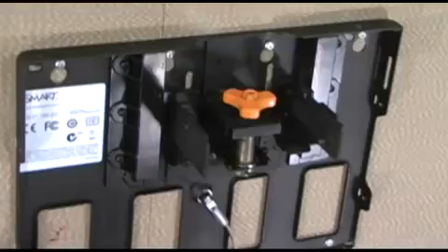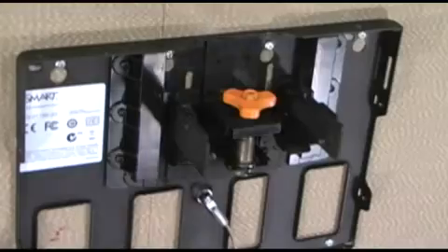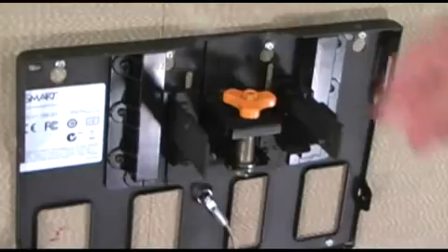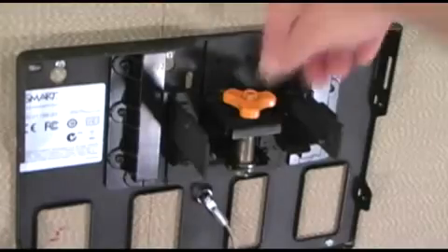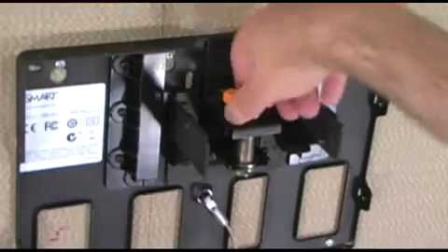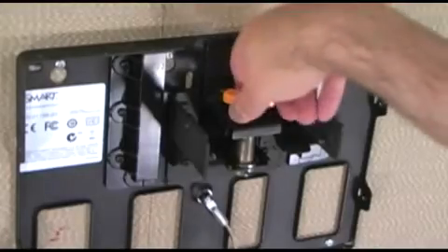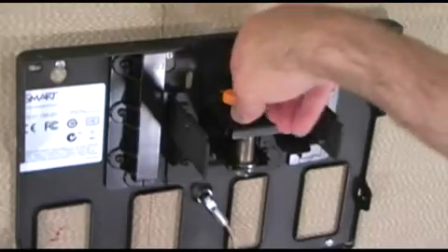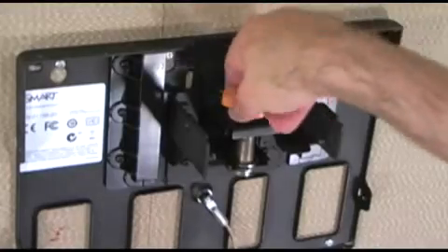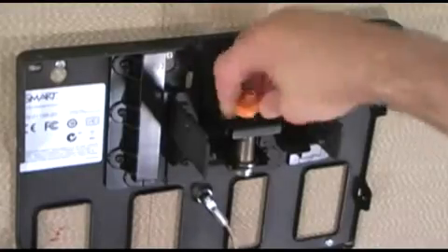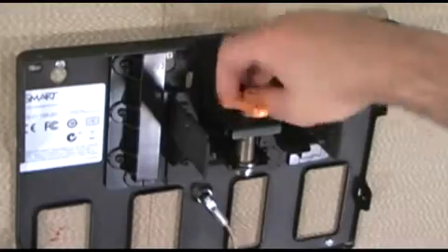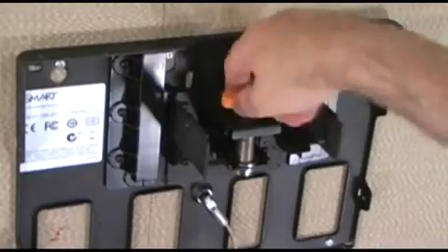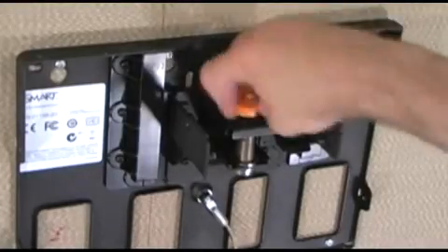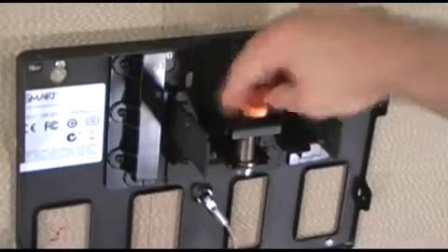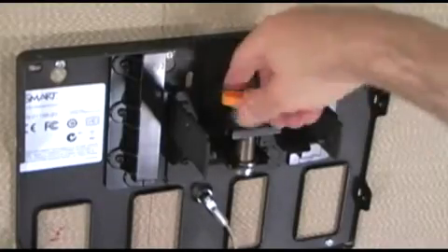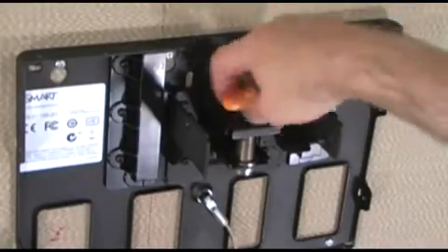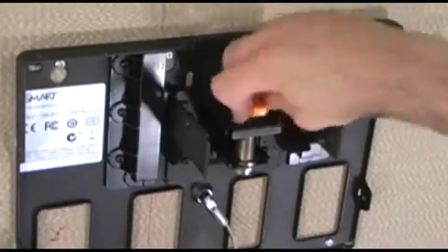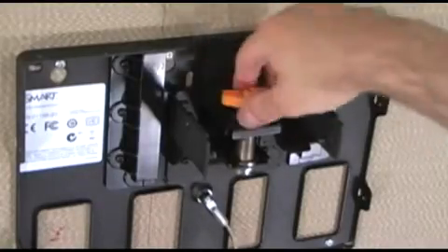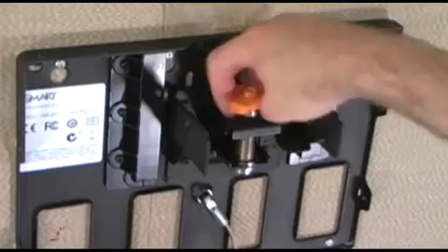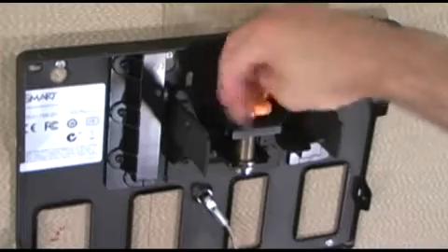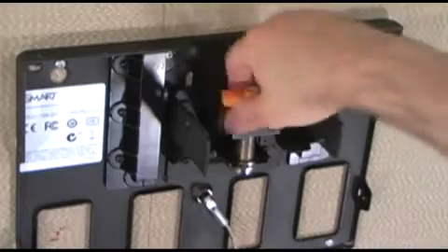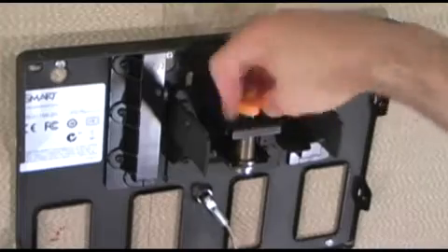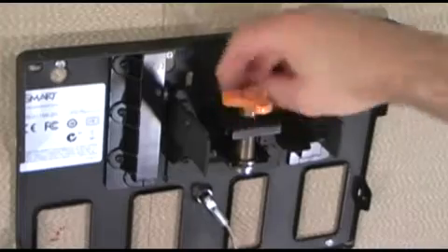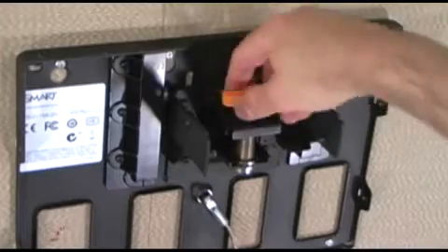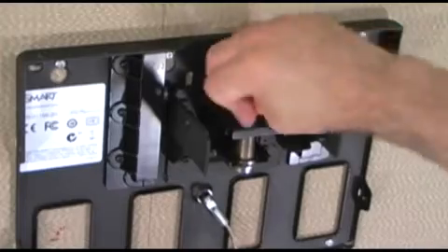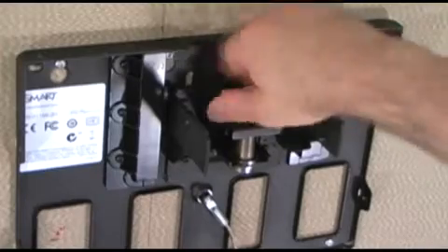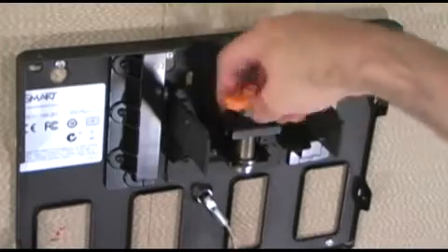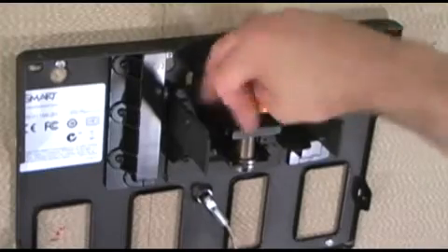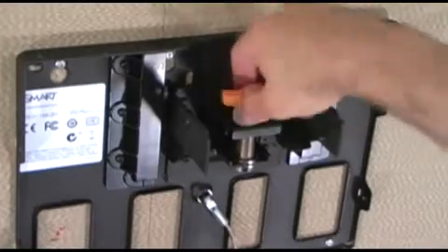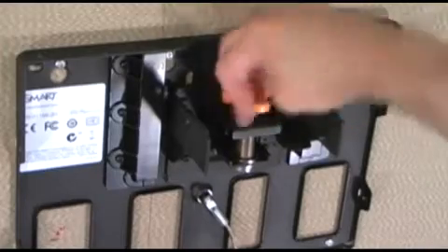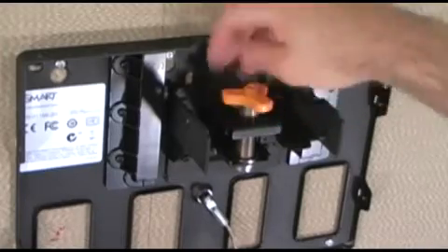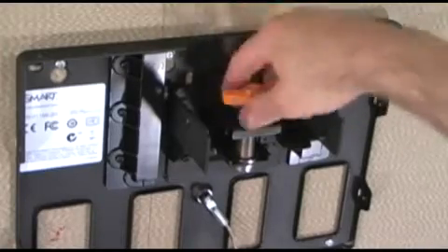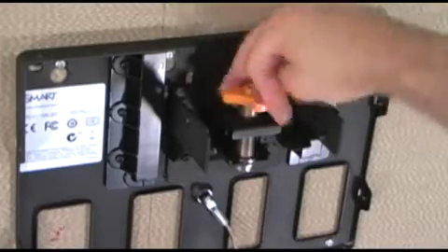To simplify things later, now is a good time to use the orange adjustment knob to raise the height of the projector mounting points.